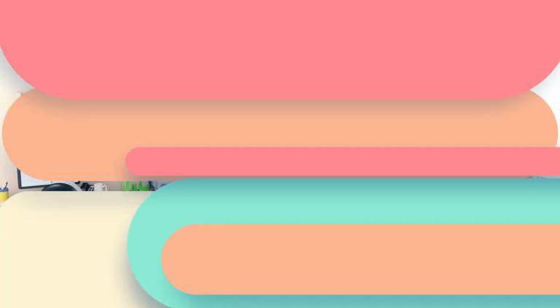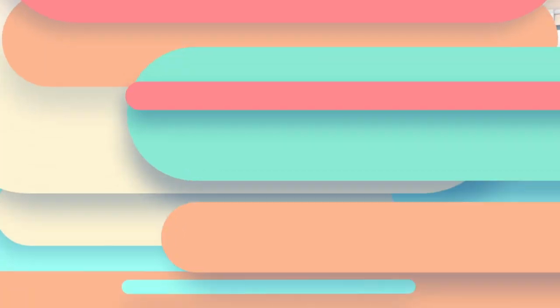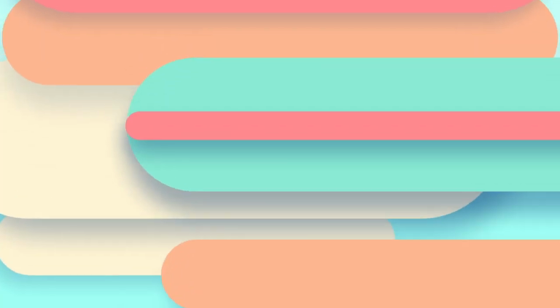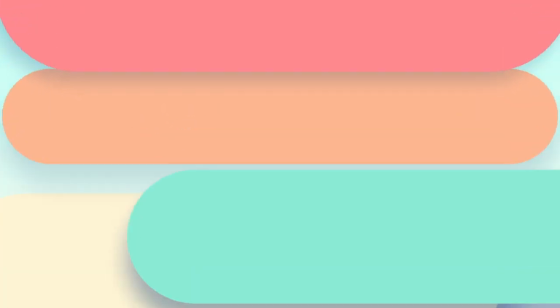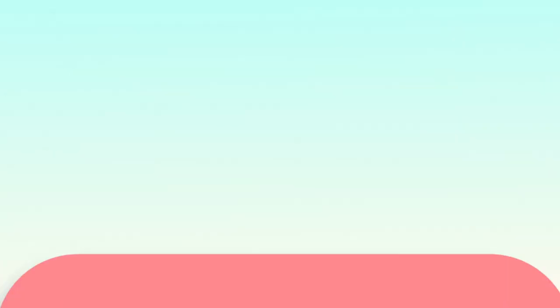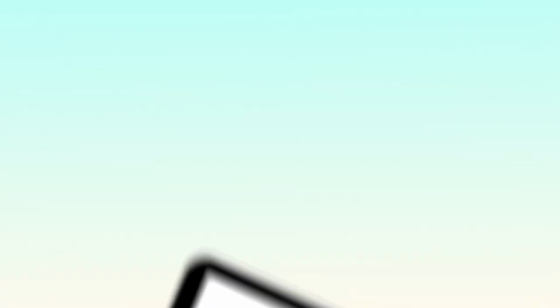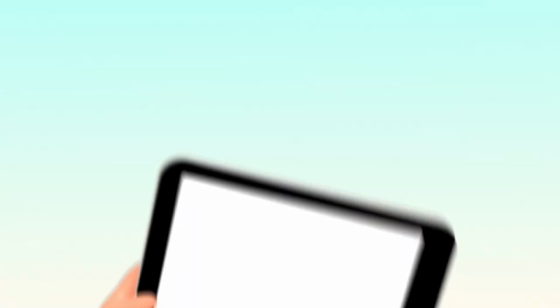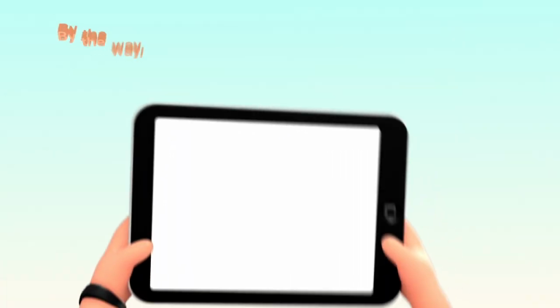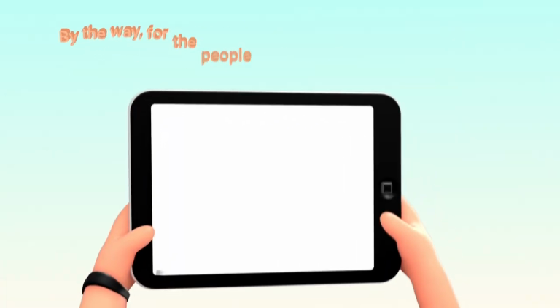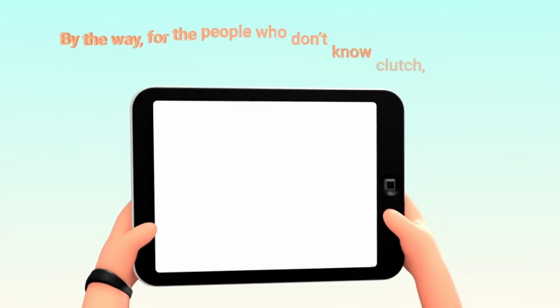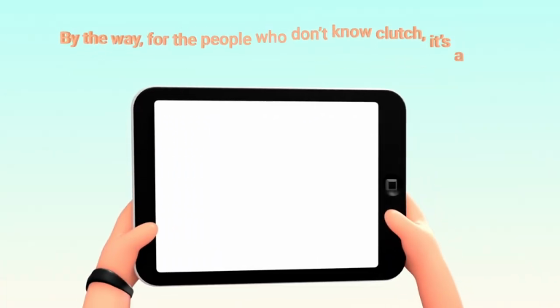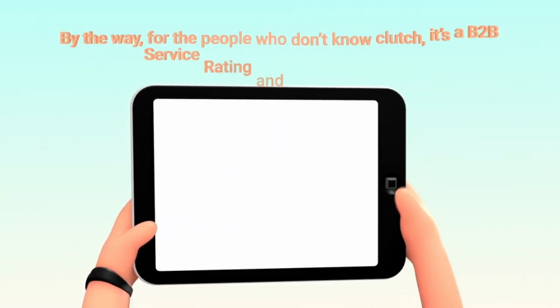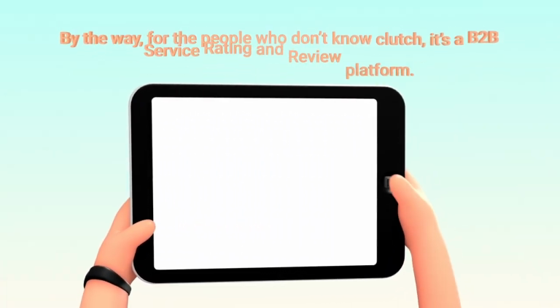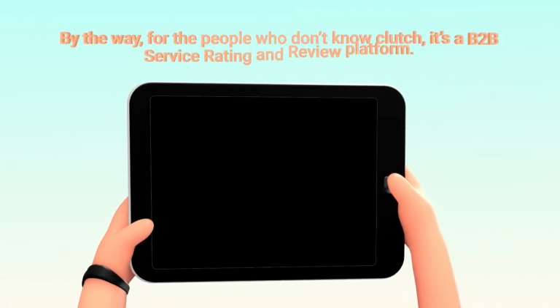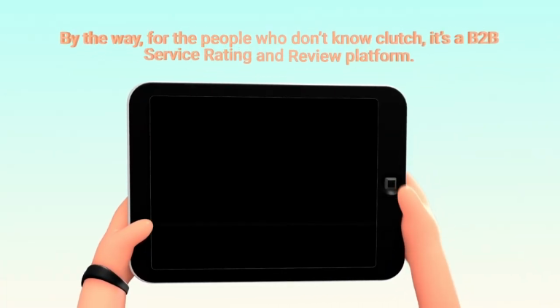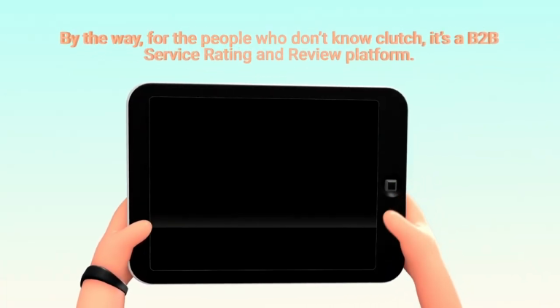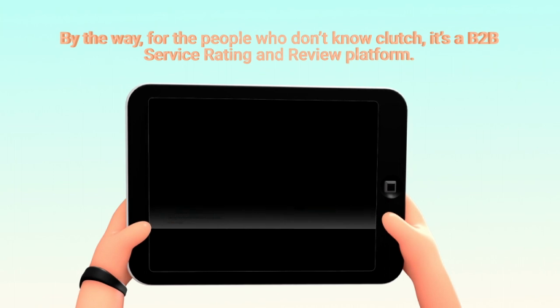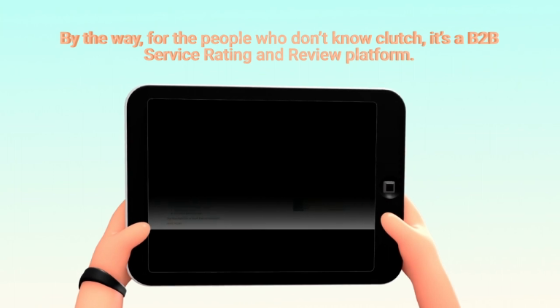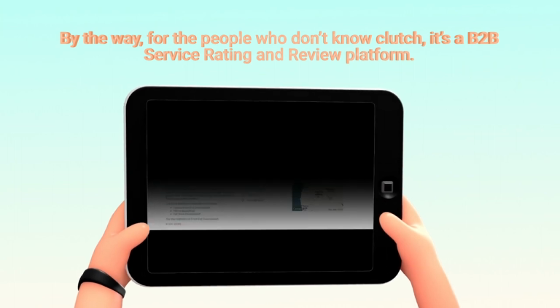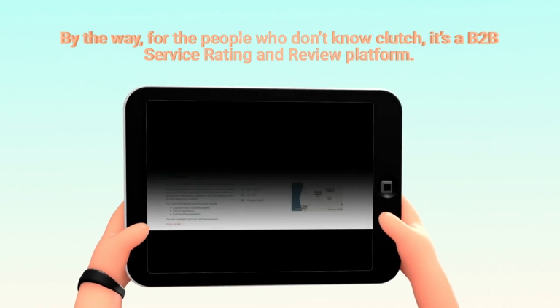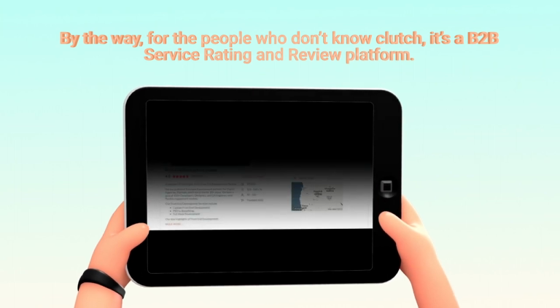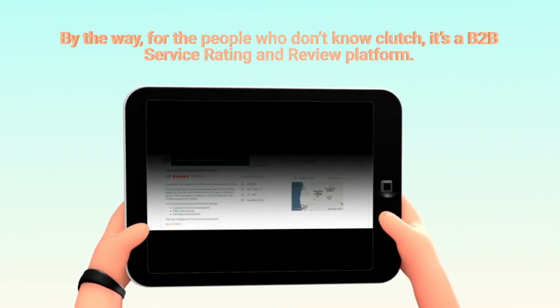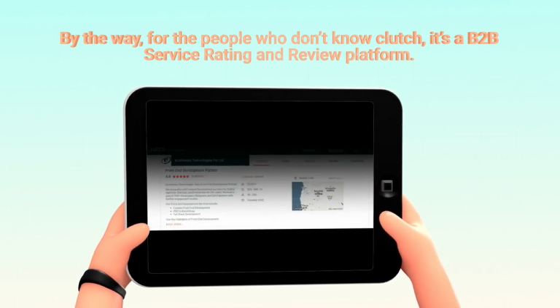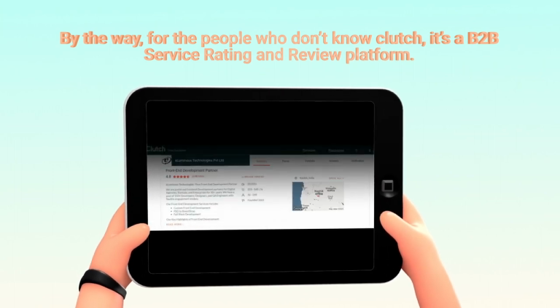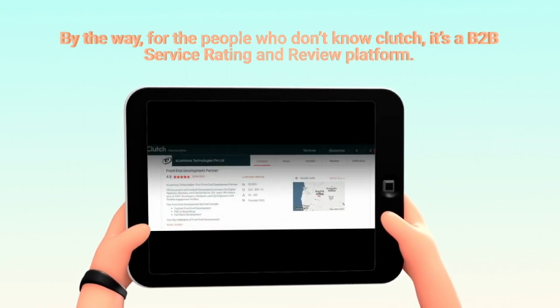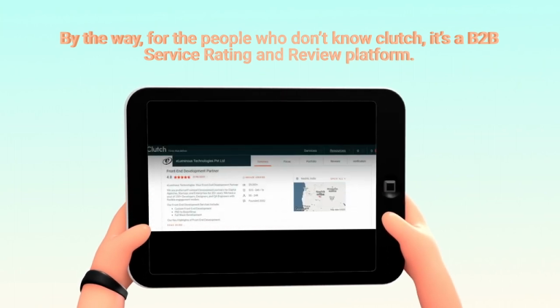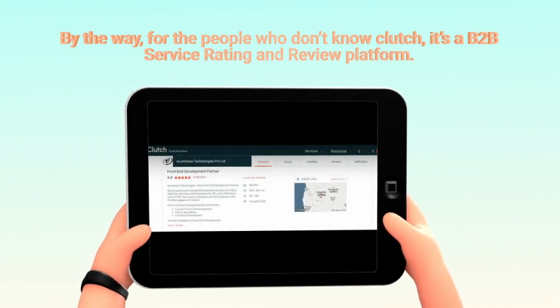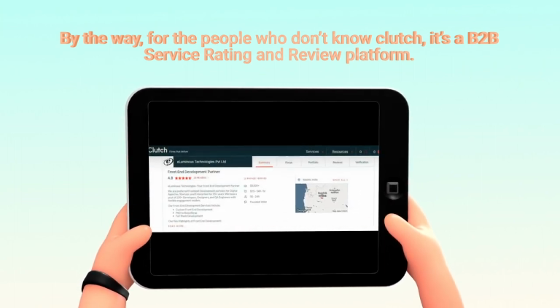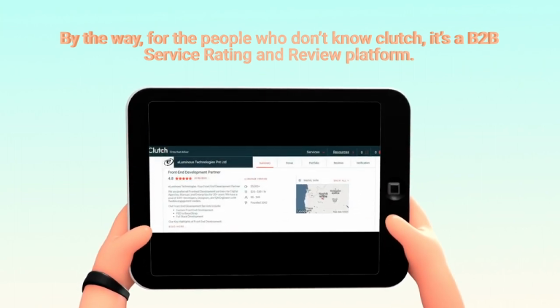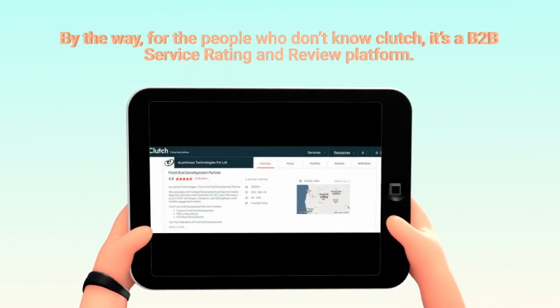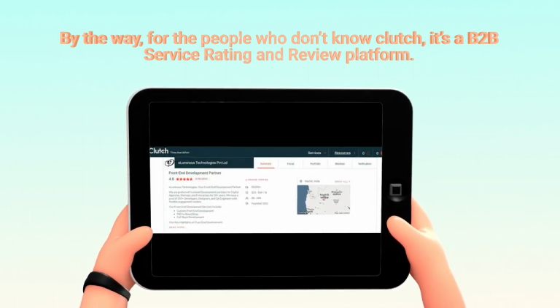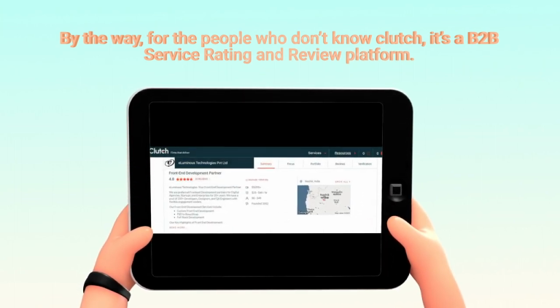By the way, for the people who don't know Clutch, it's a B2B service rating and review platform.